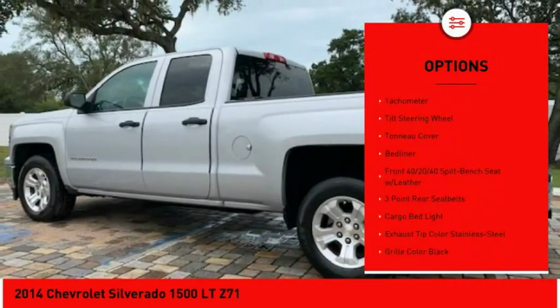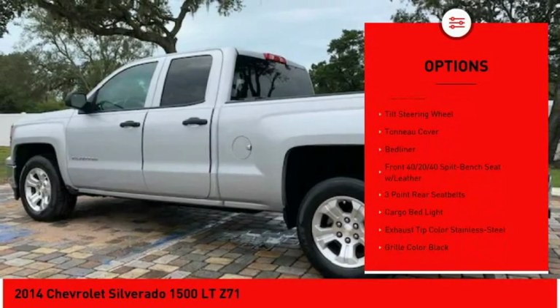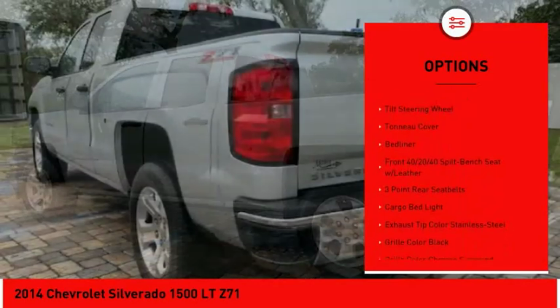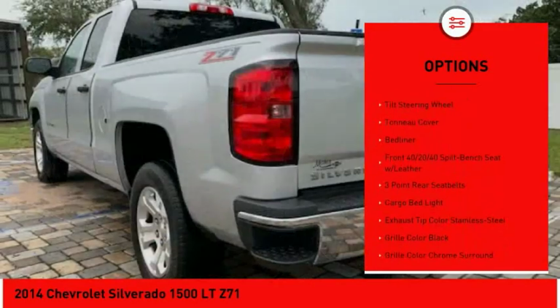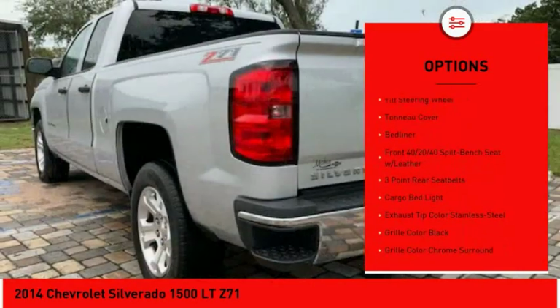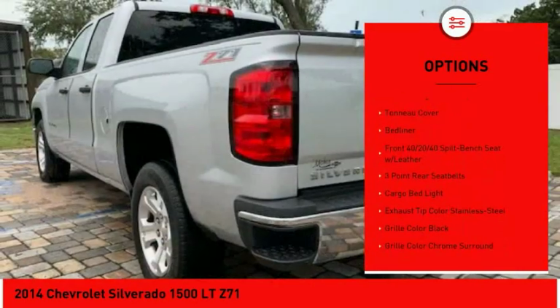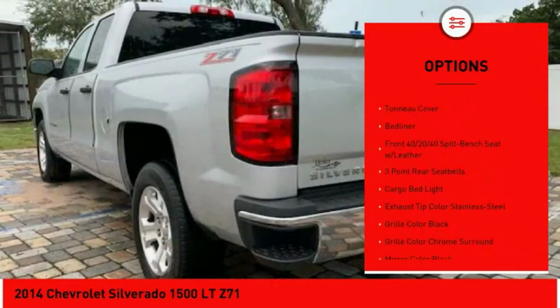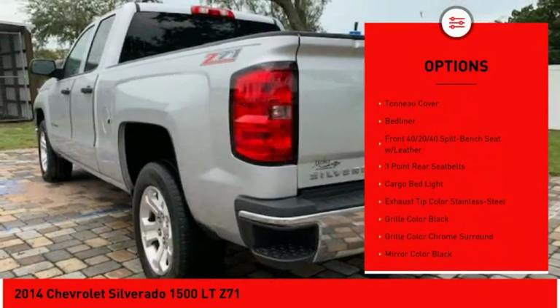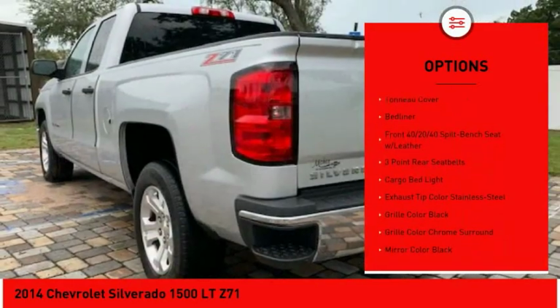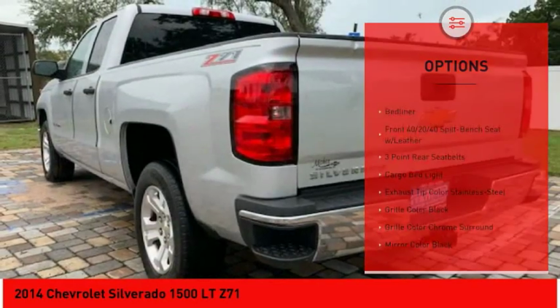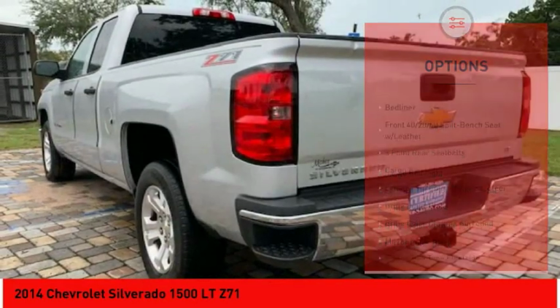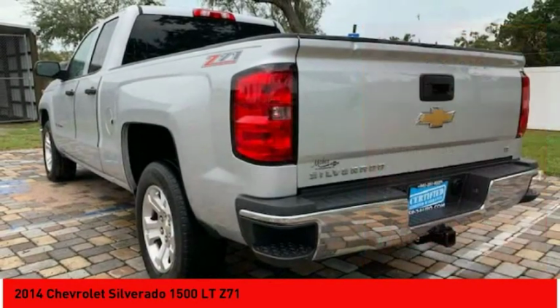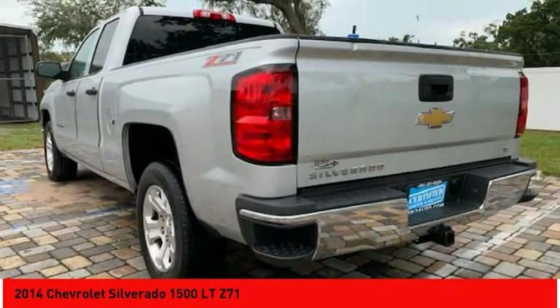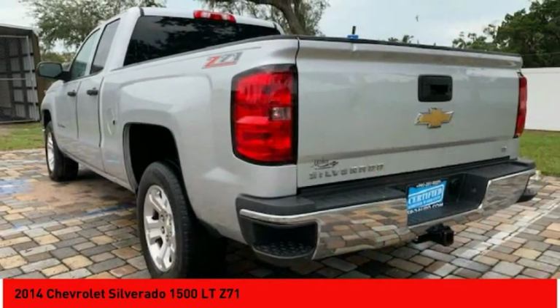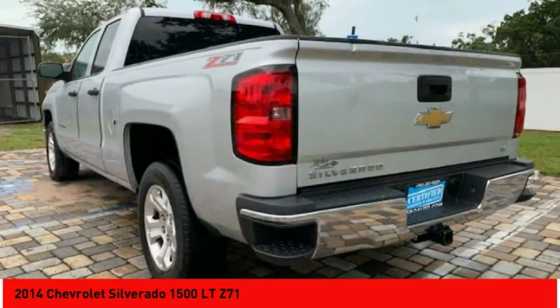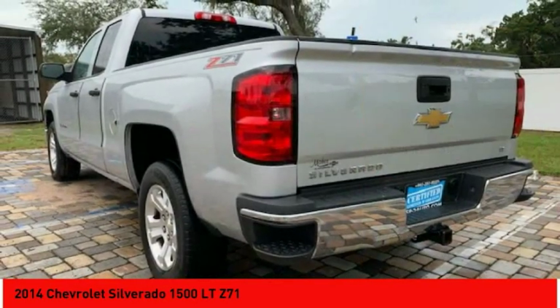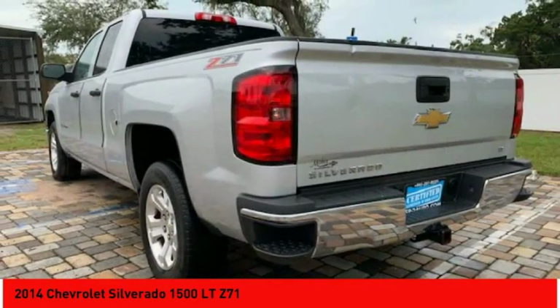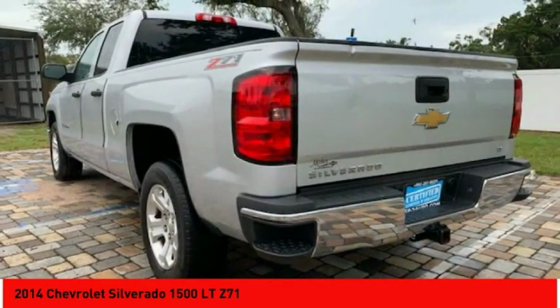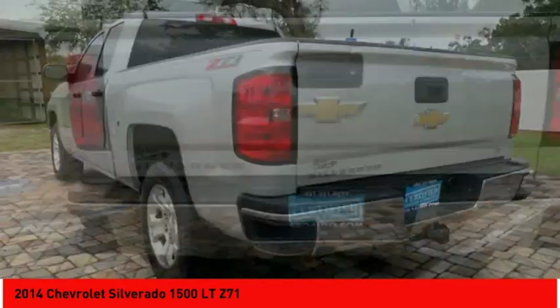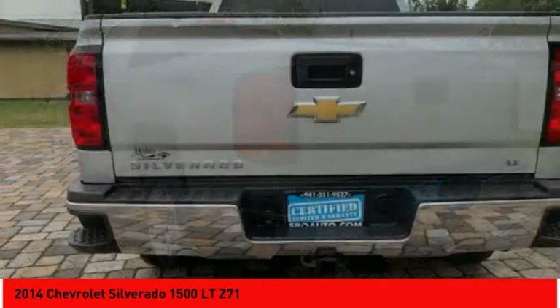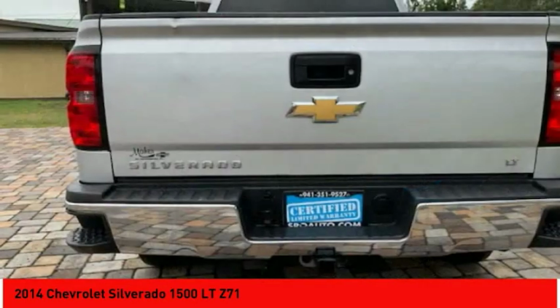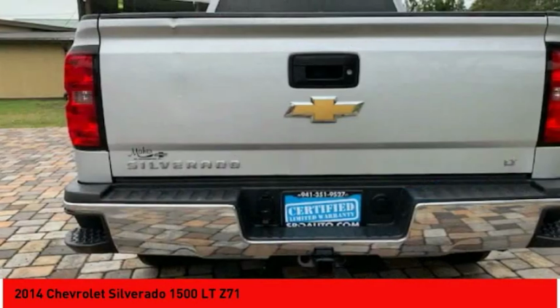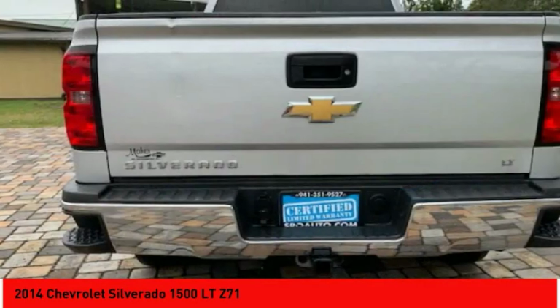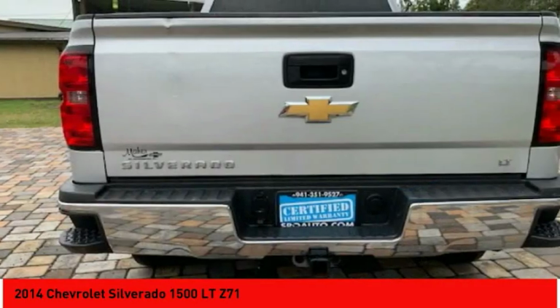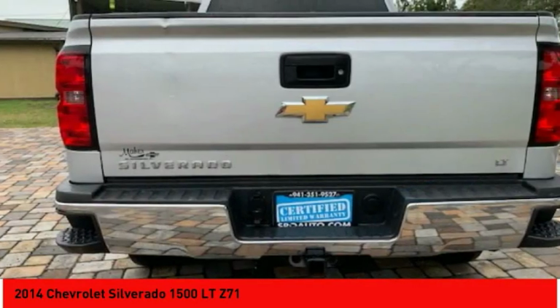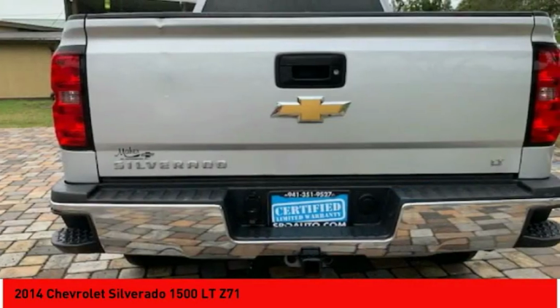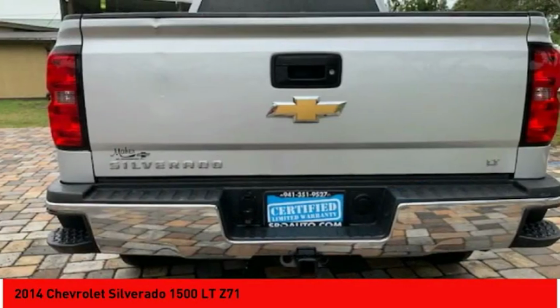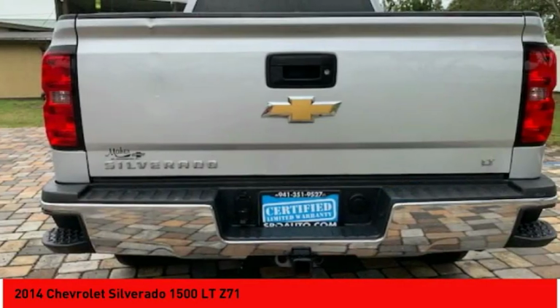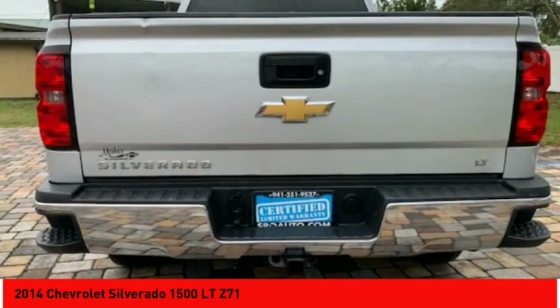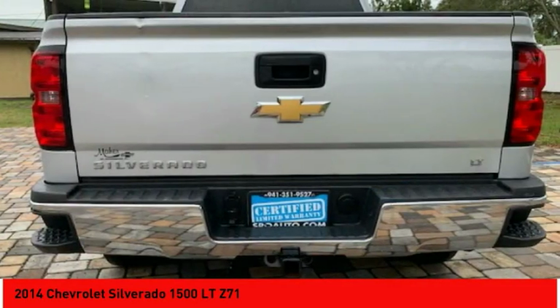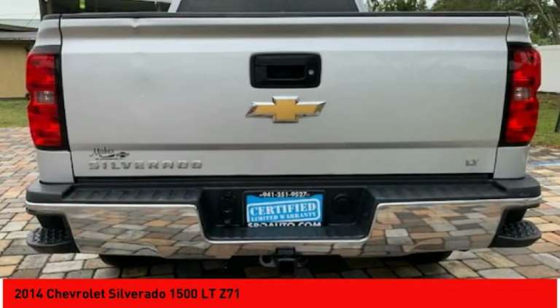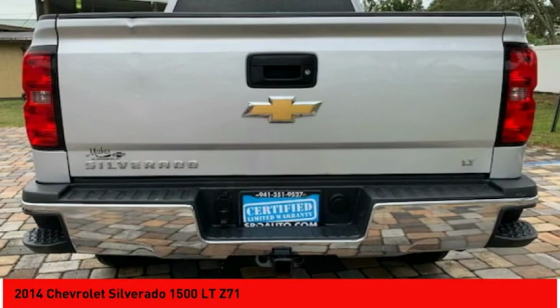Additional features include fog lights, clock, trip odometer, and child safety locks. Come take a test drive today.